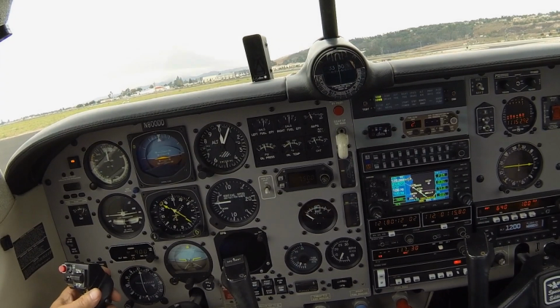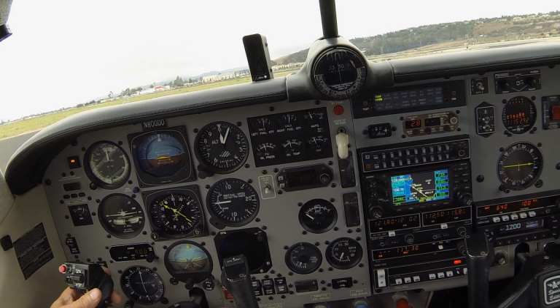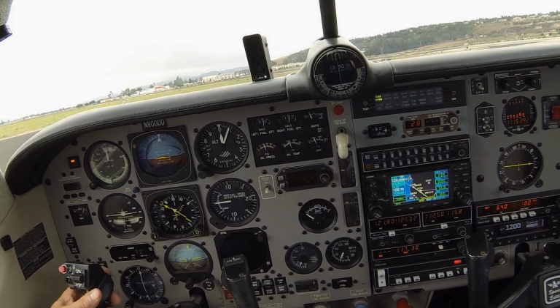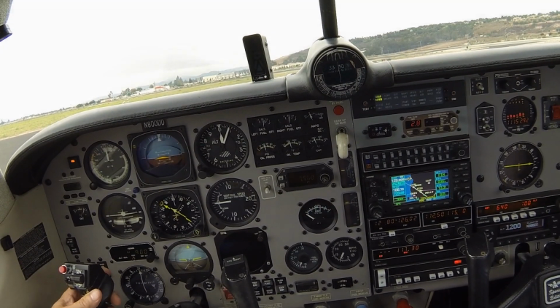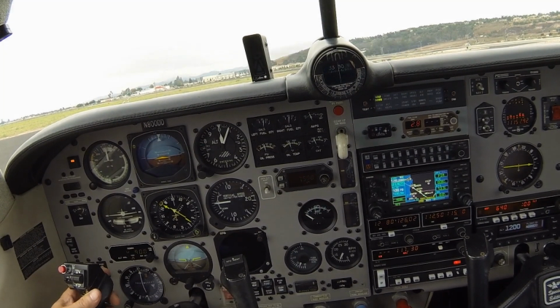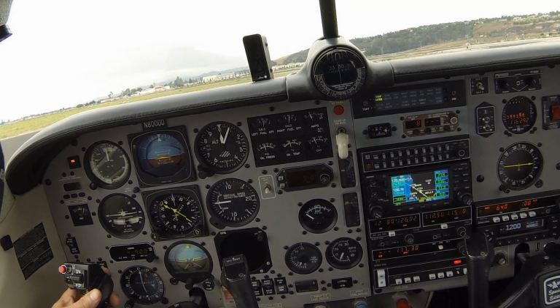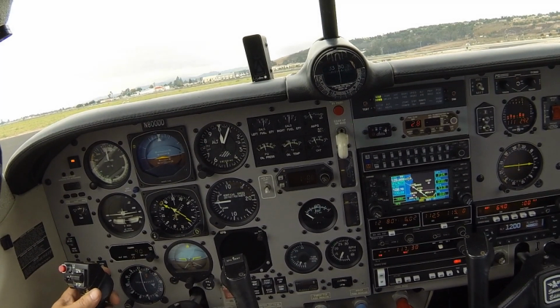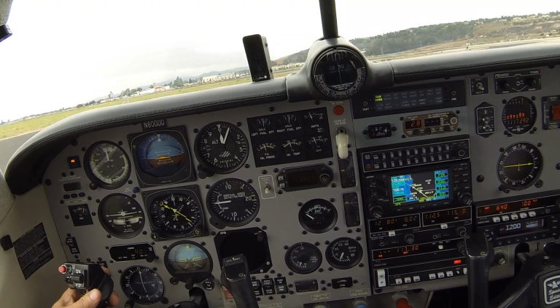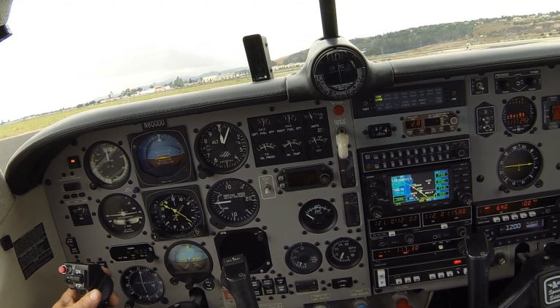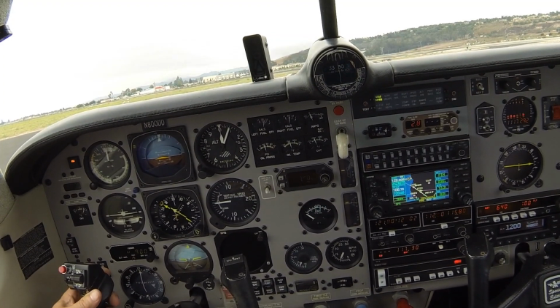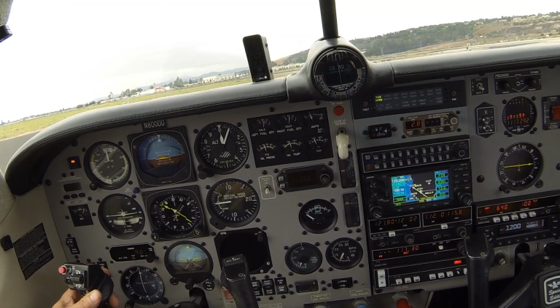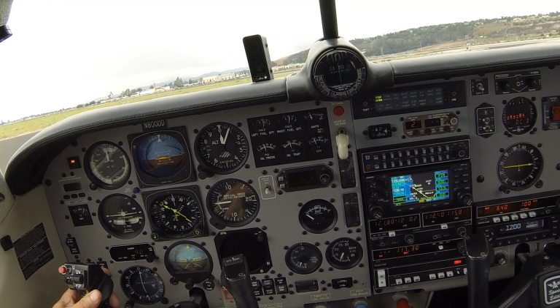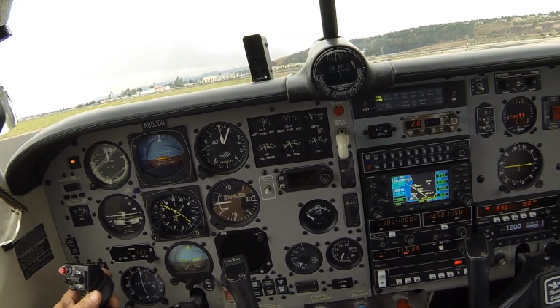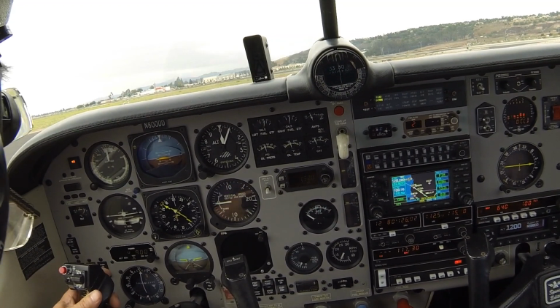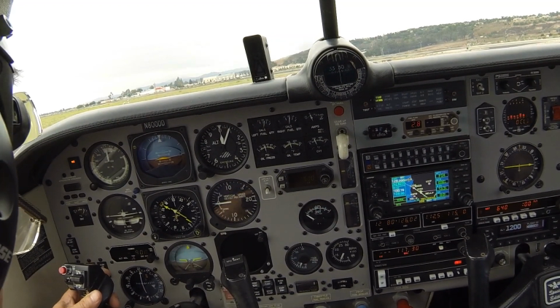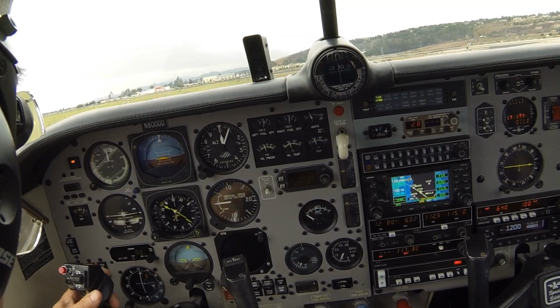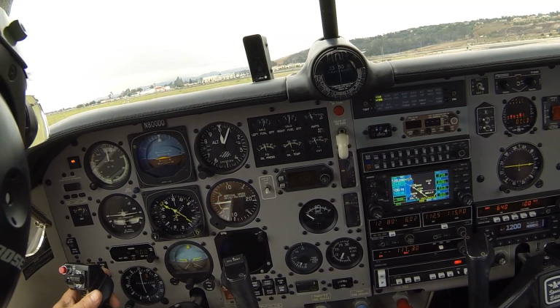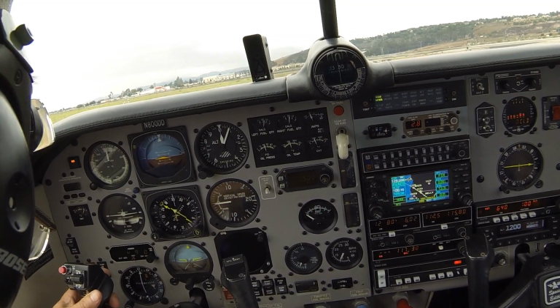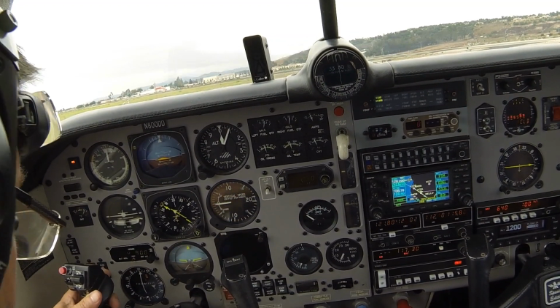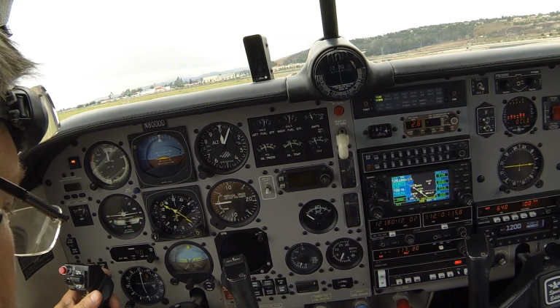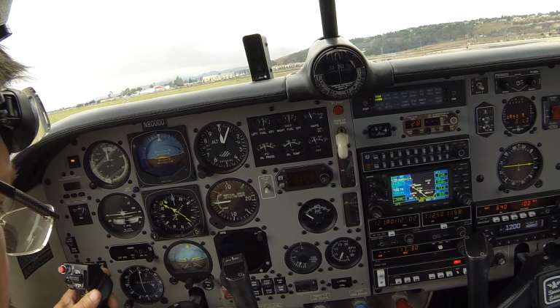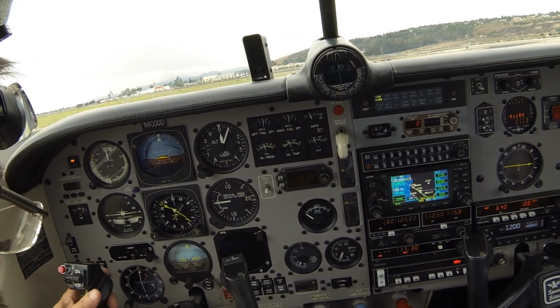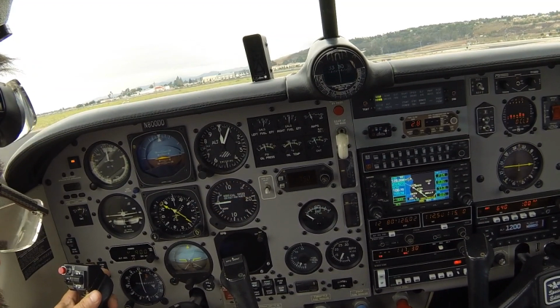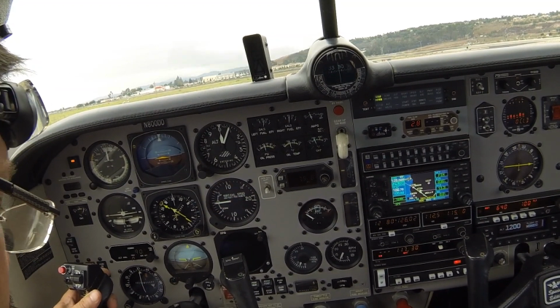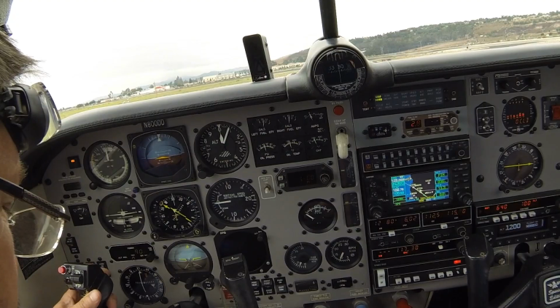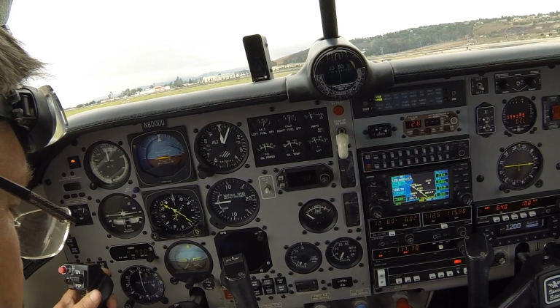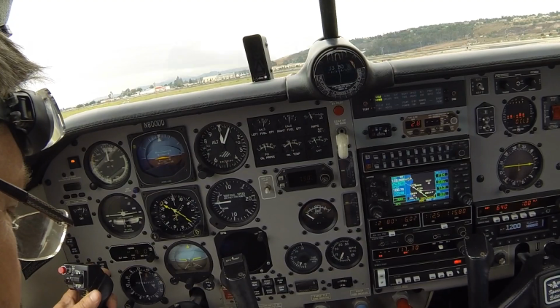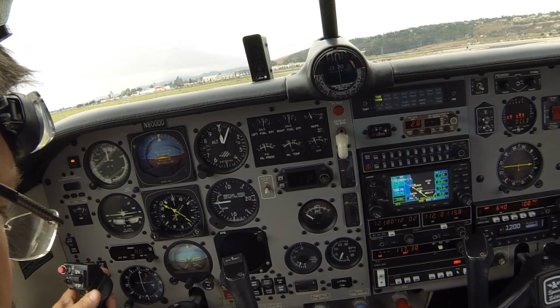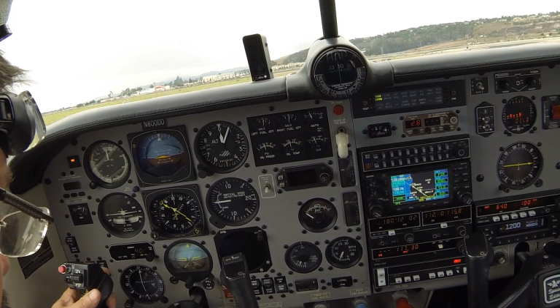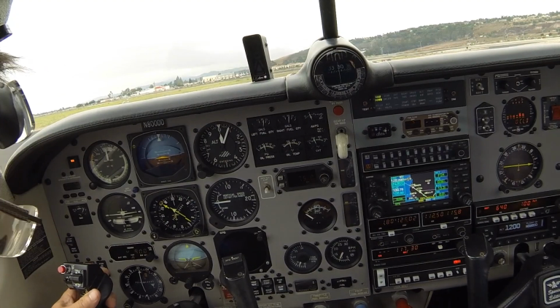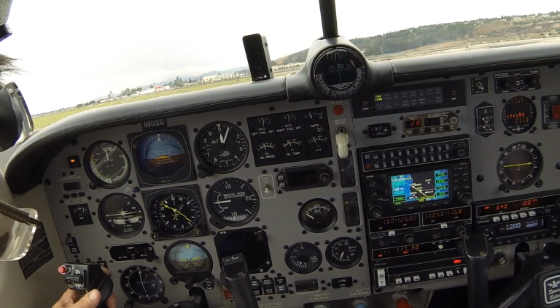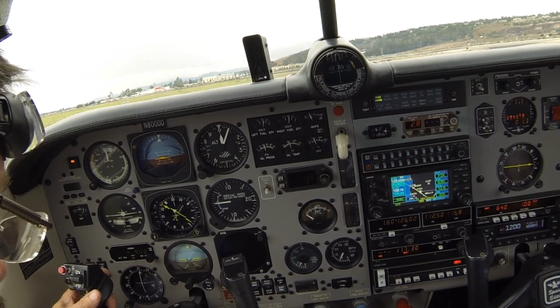Camarillo ground, Mooney 800 Del Del is ready to copy clearance to Oxnard.